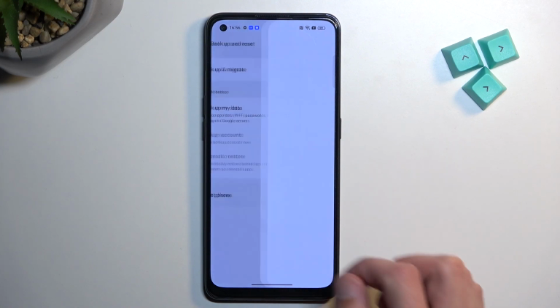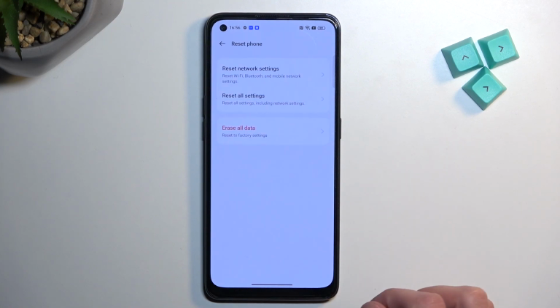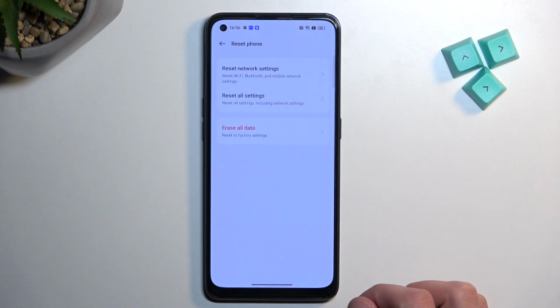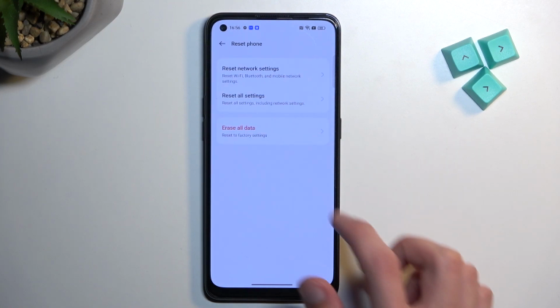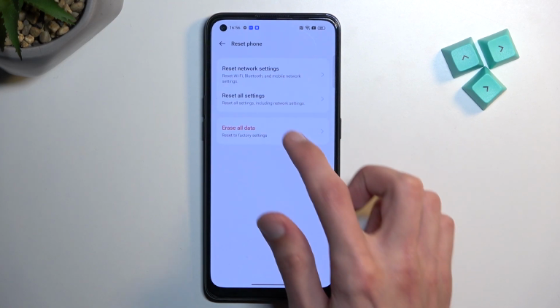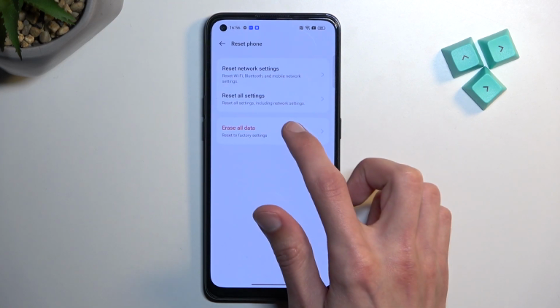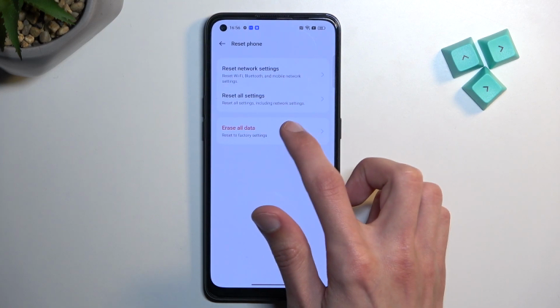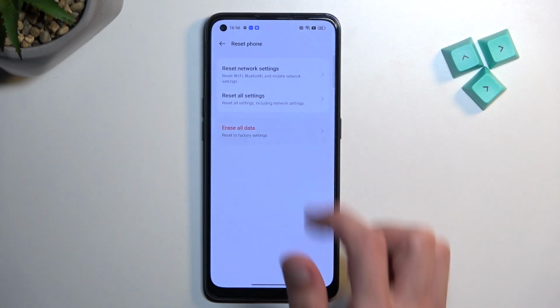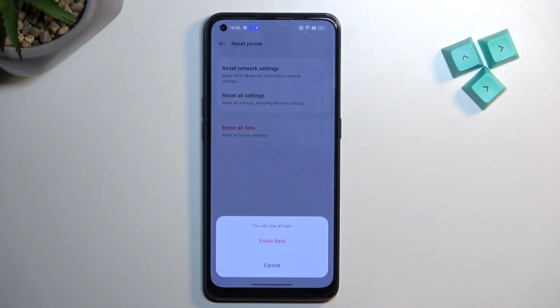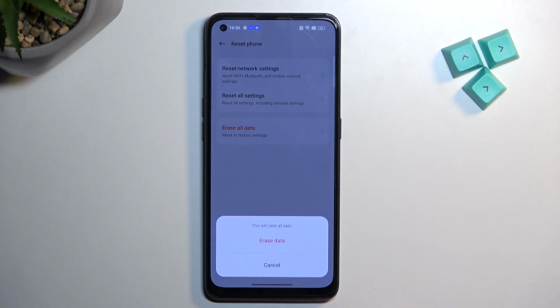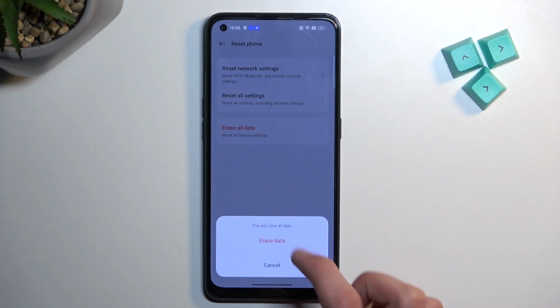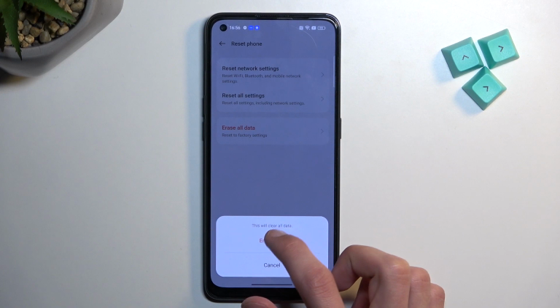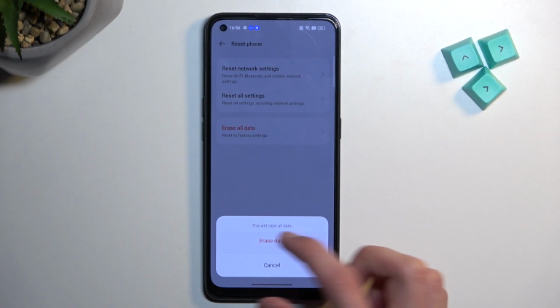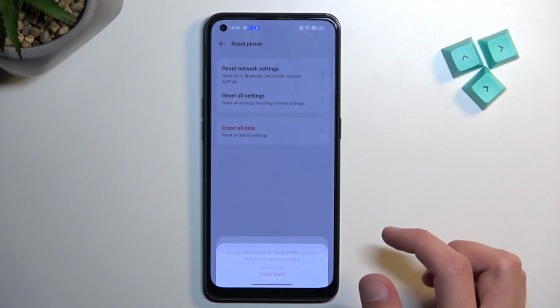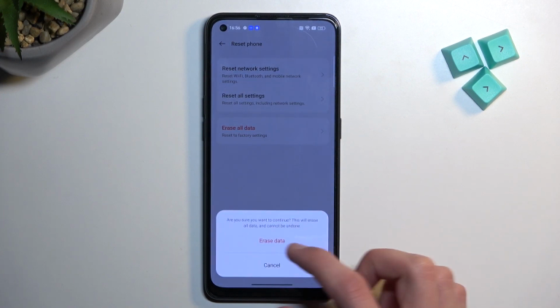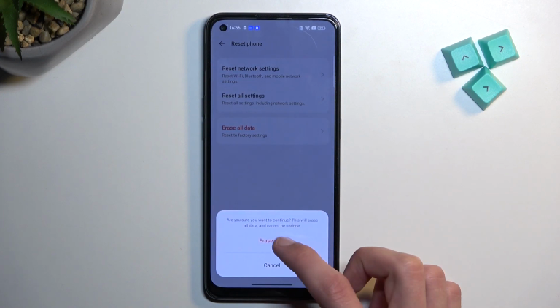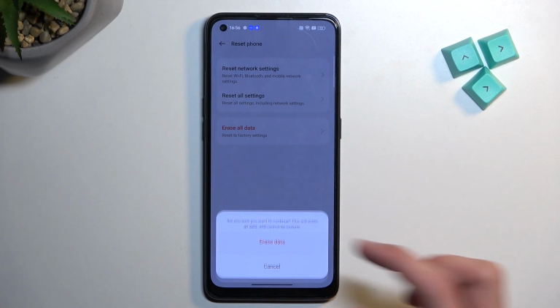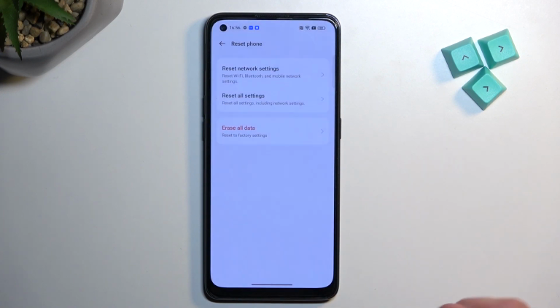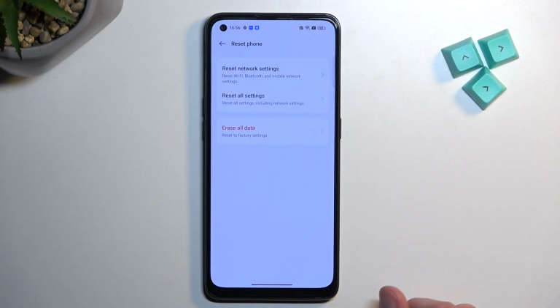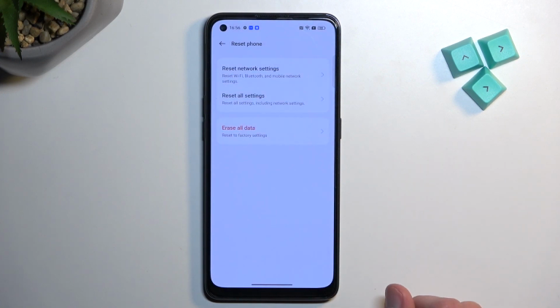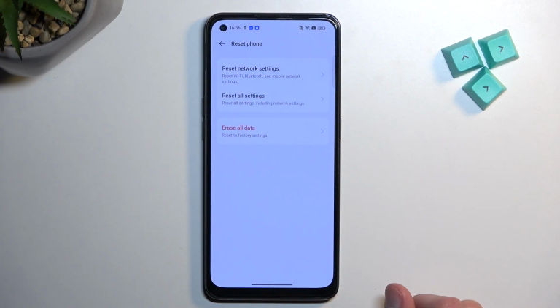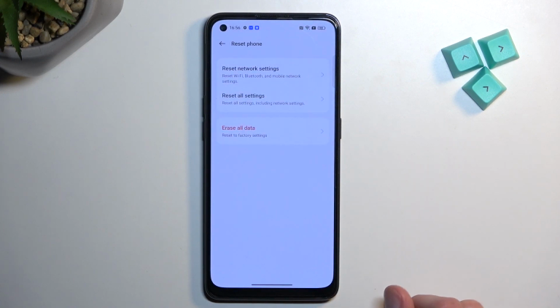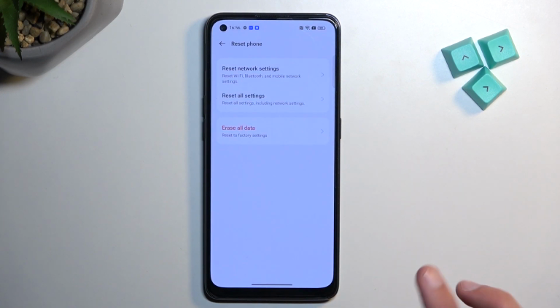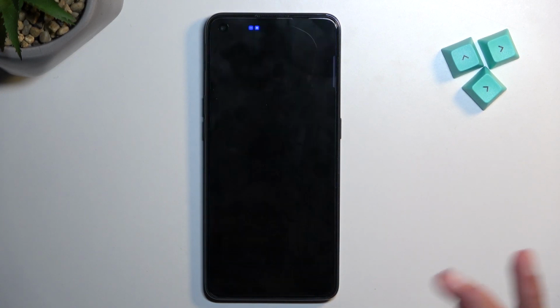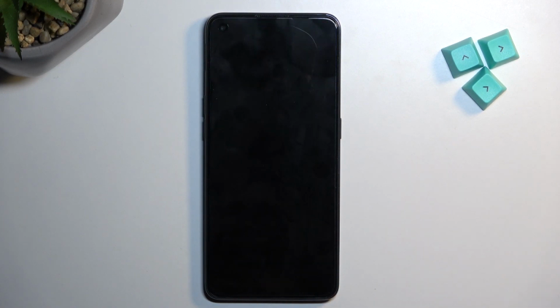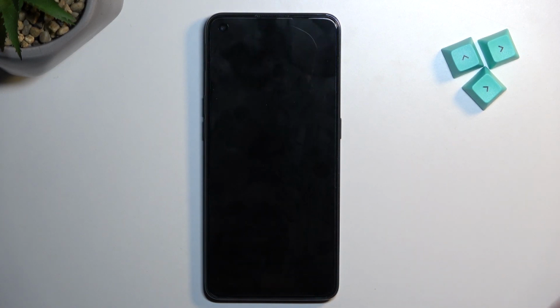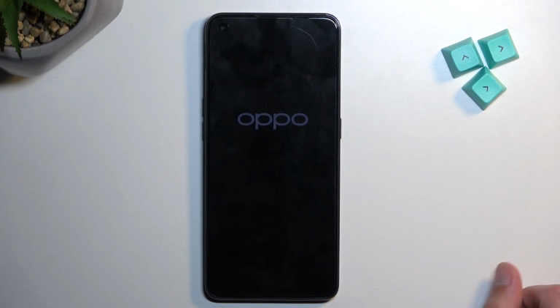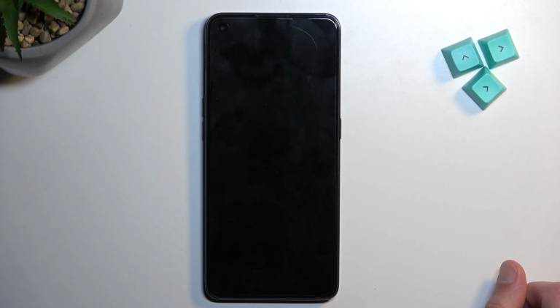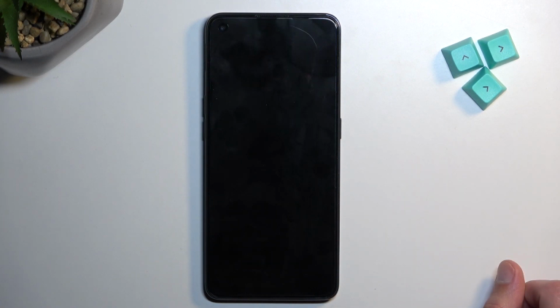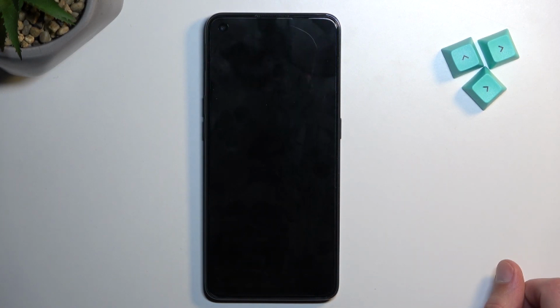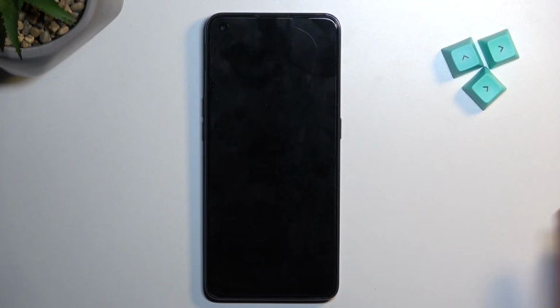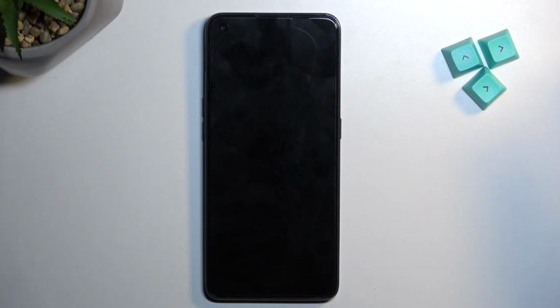Tap on reset phone, then erase all data. Tap on that two more times and this will now begin resetting our device.